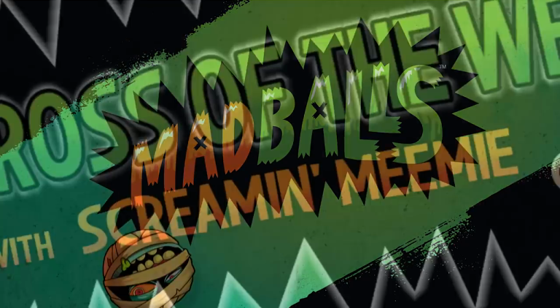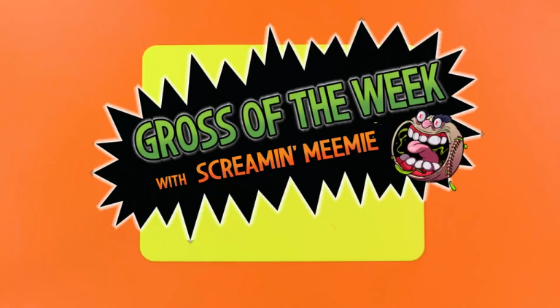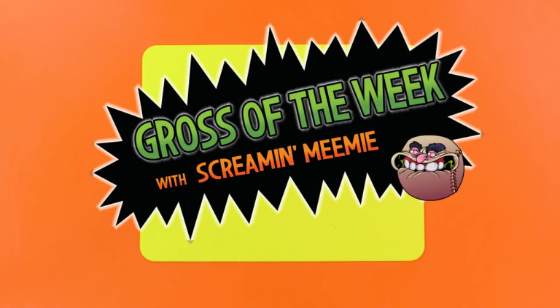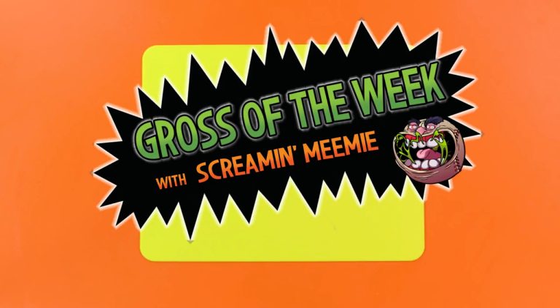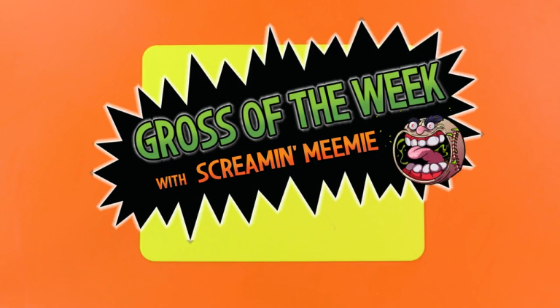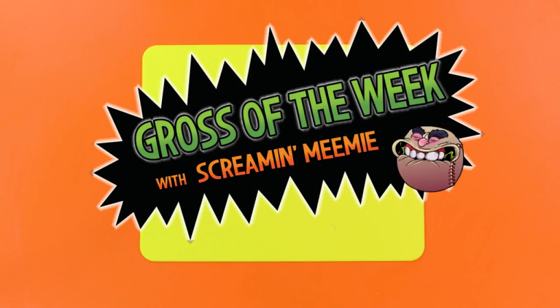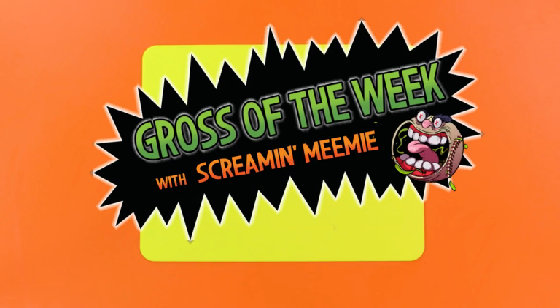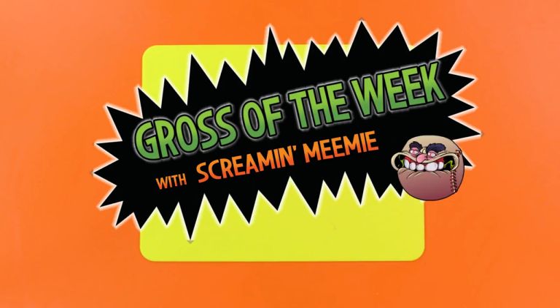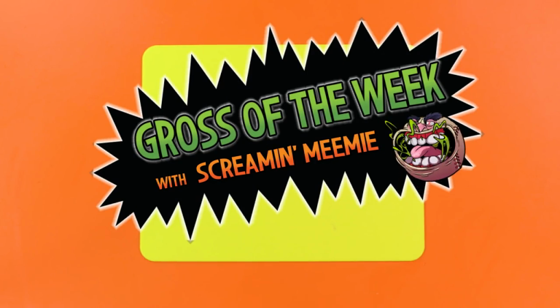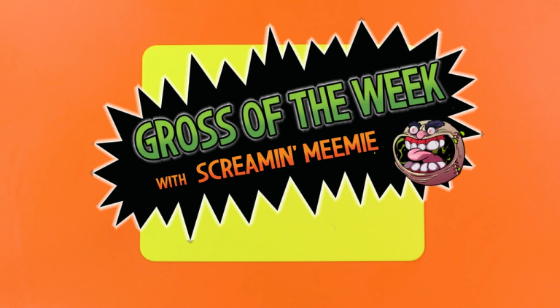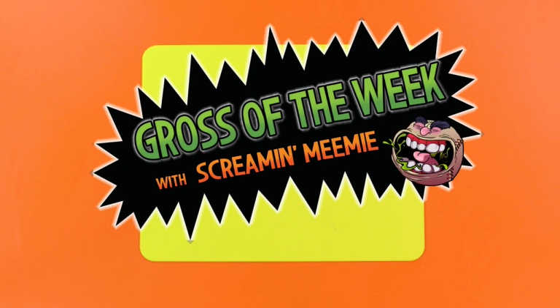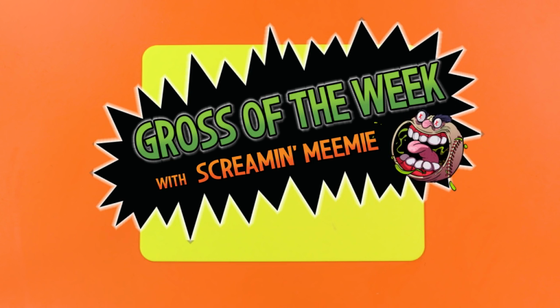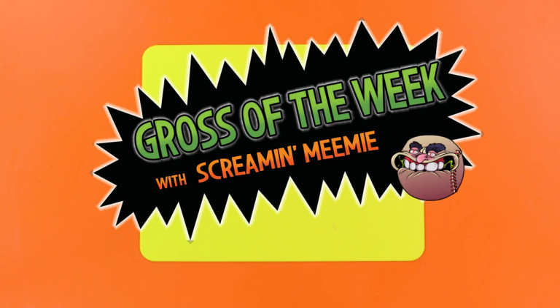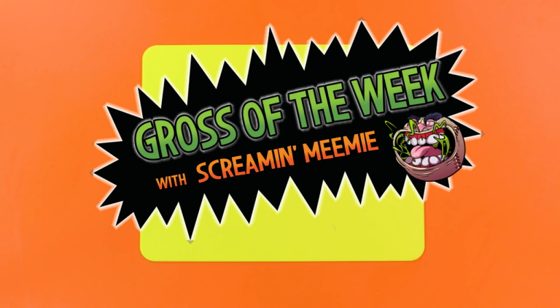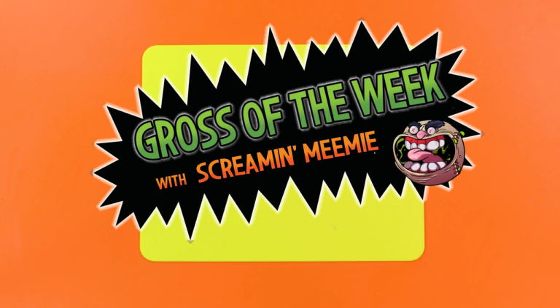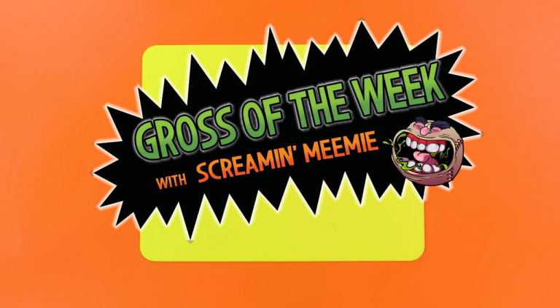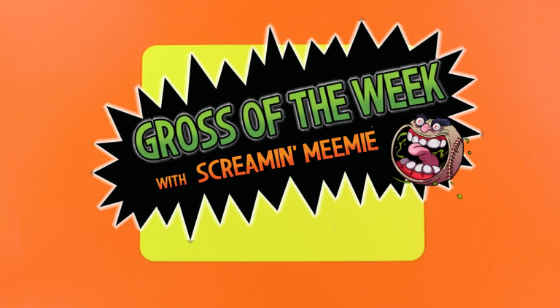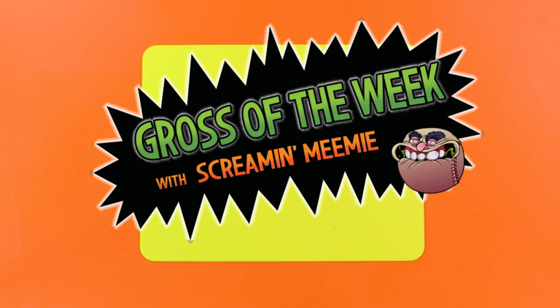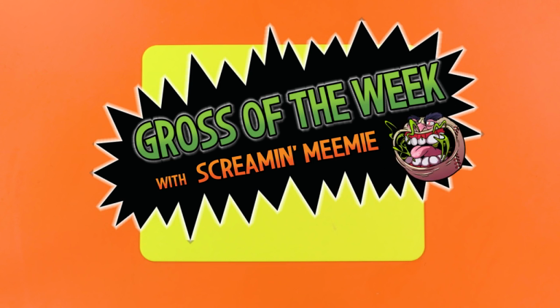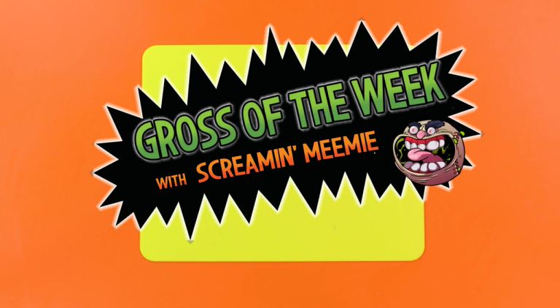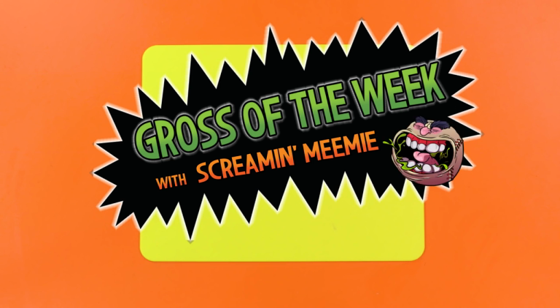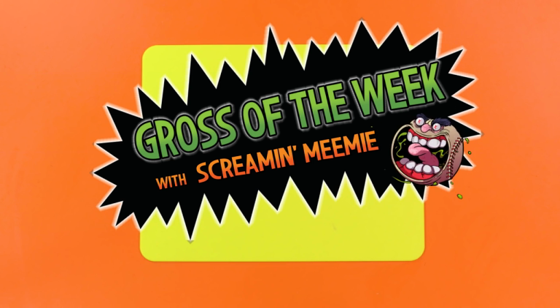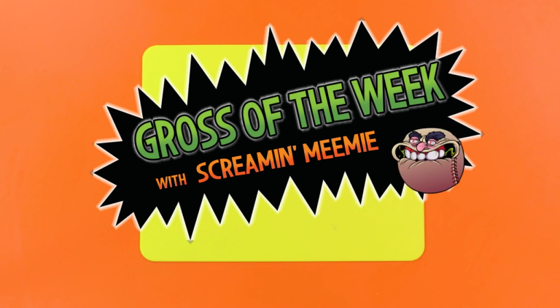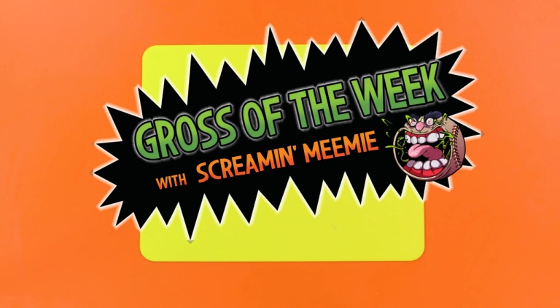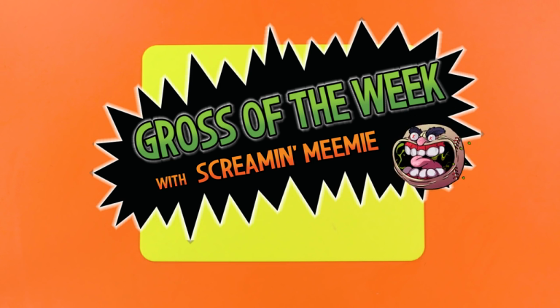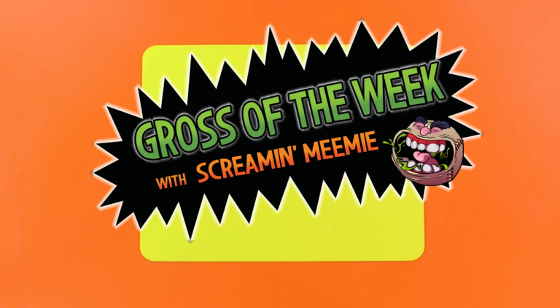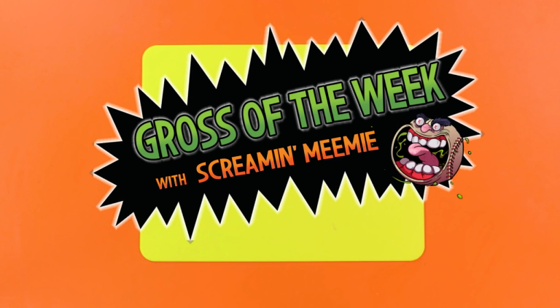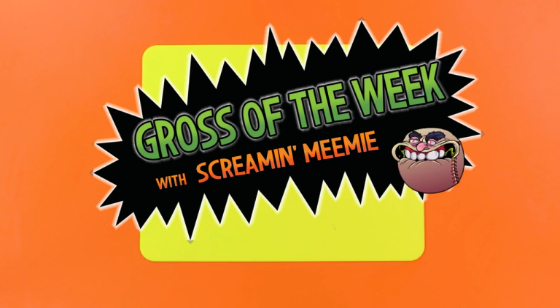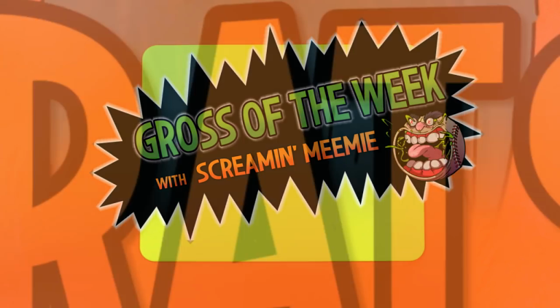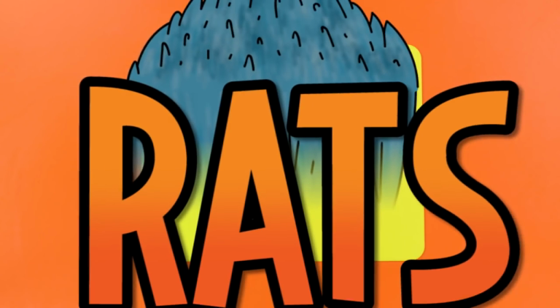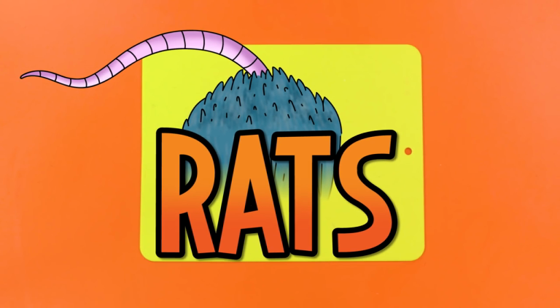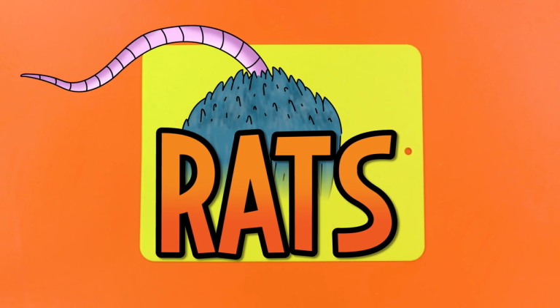This week's Gross of the Week, with me, Screamin' Mimi, is so simple and so effective — we're making rats.